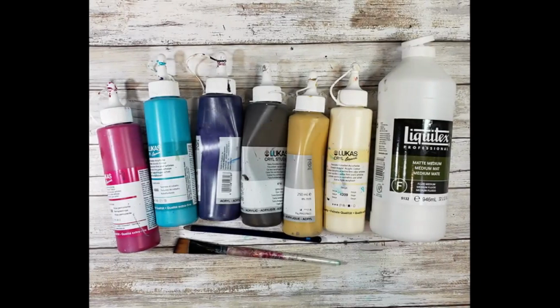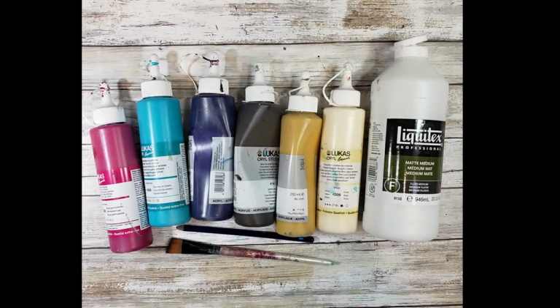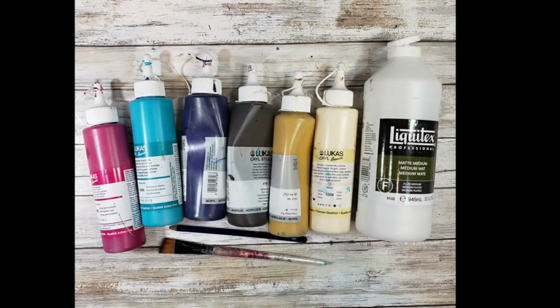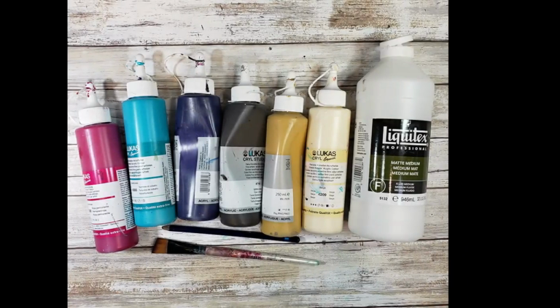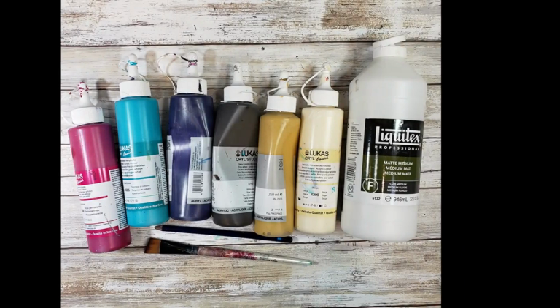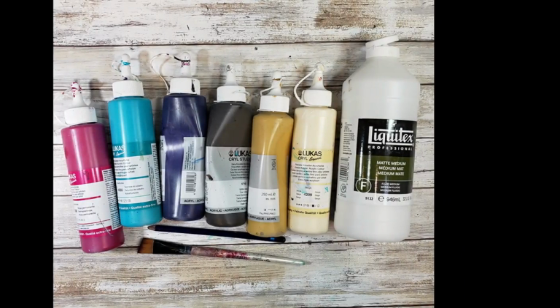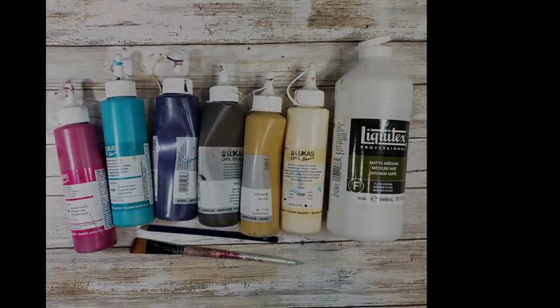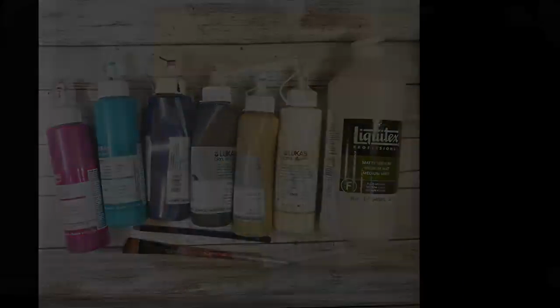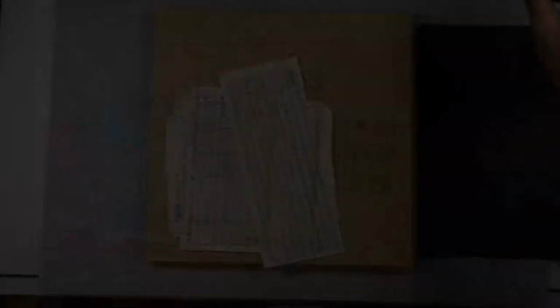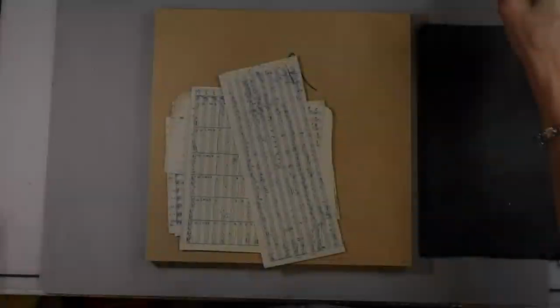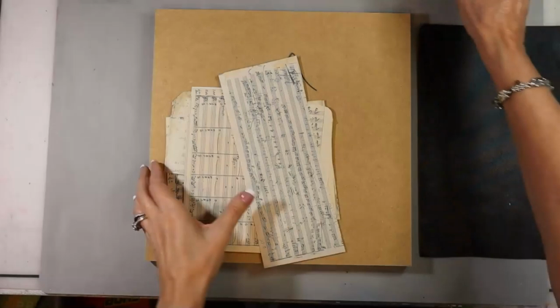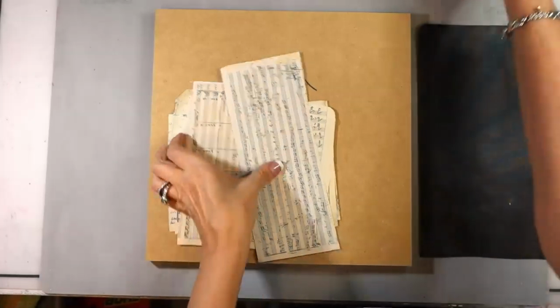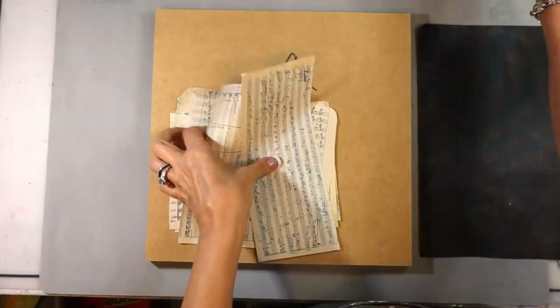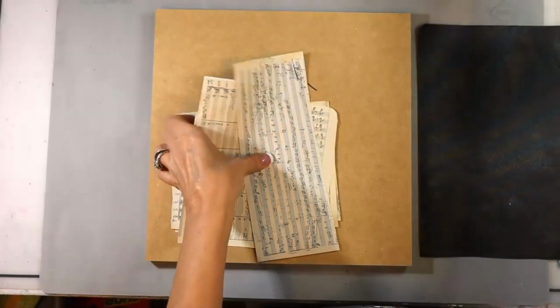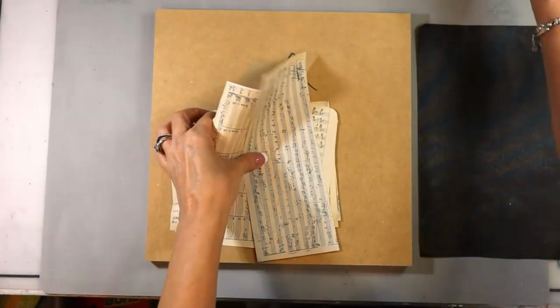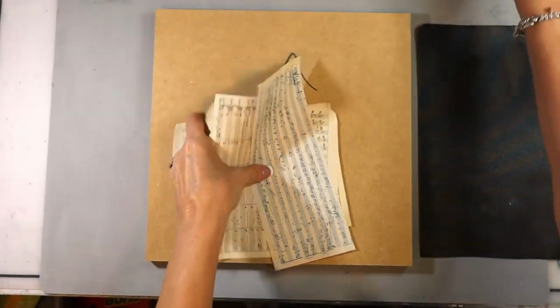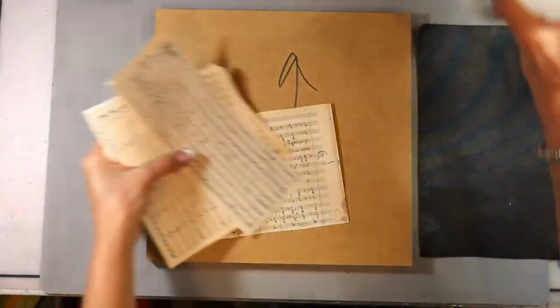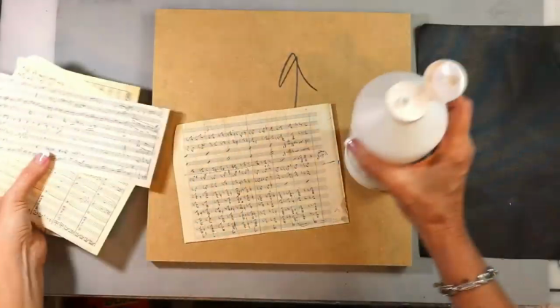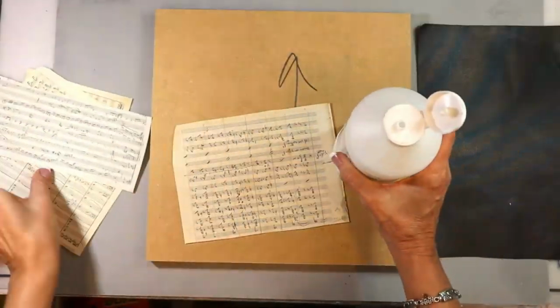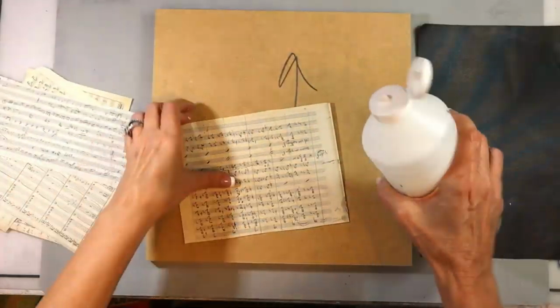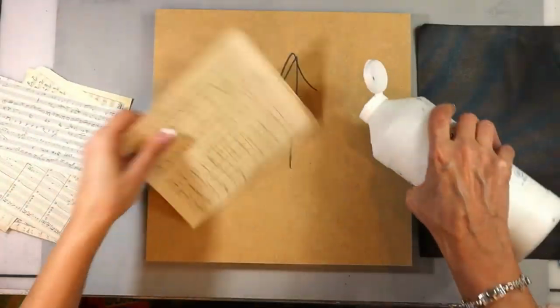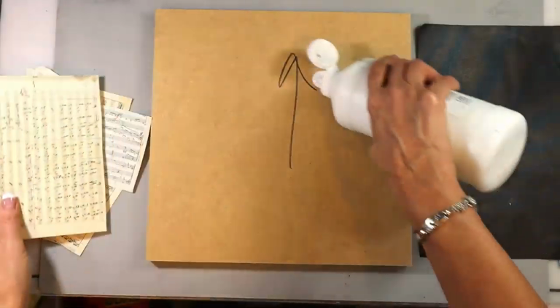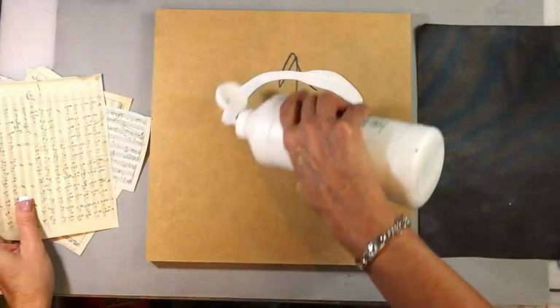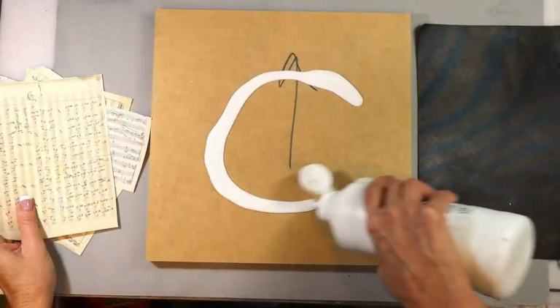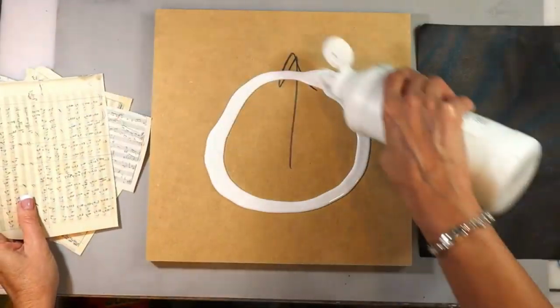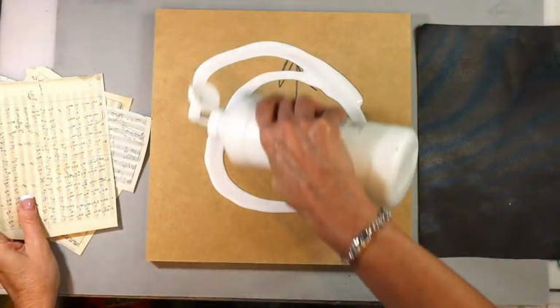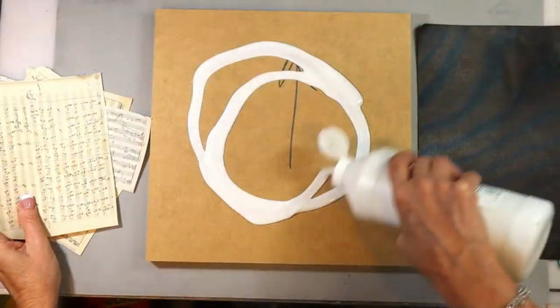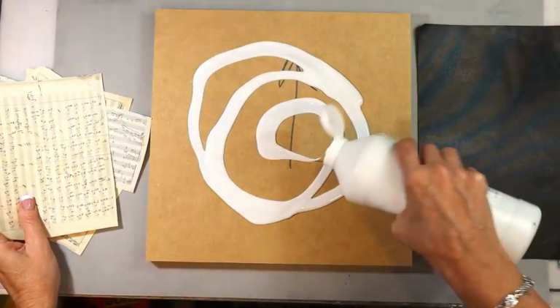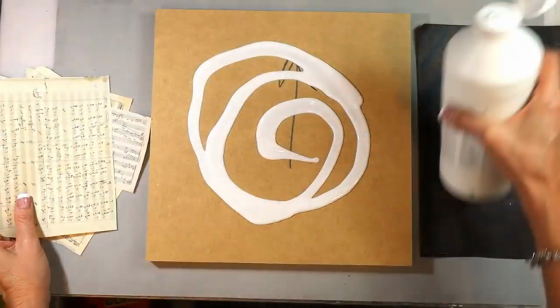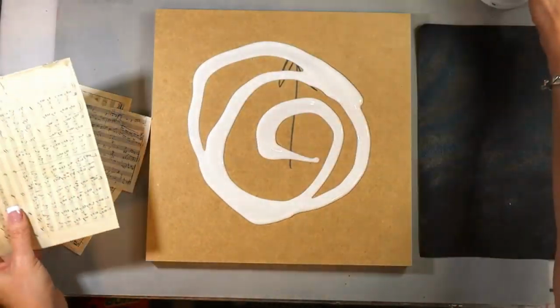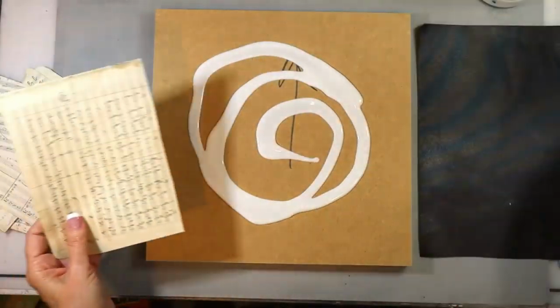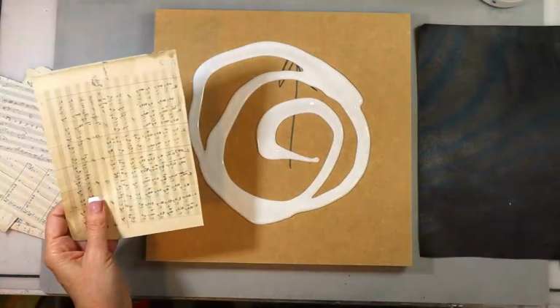Here are the very simple supplies that I use today. I'm starting out on a 12 by 12 MDF board.